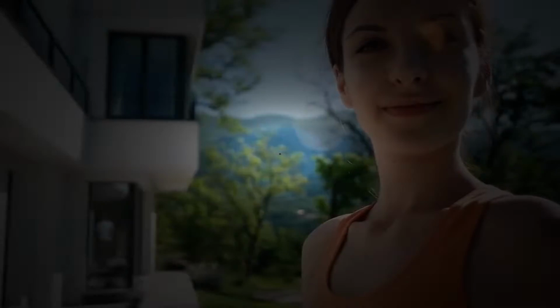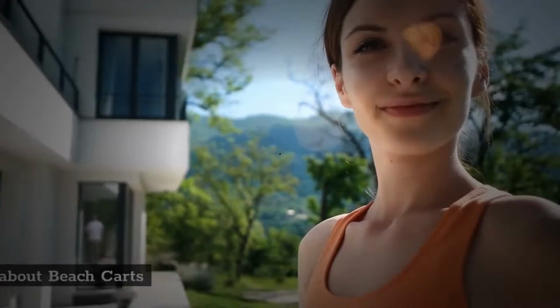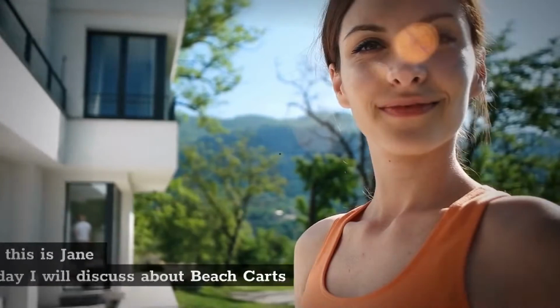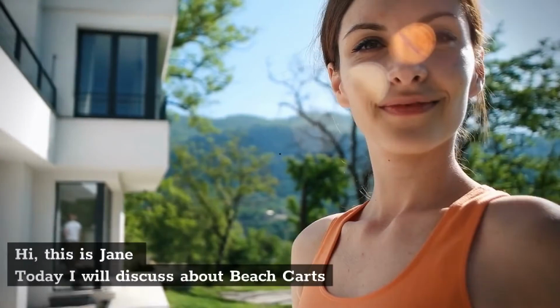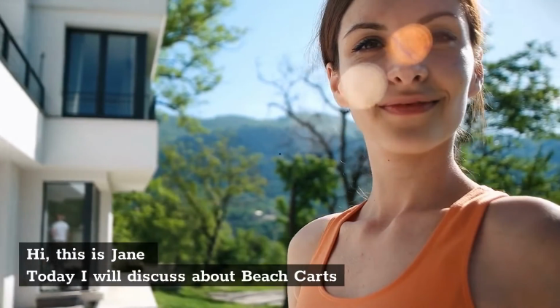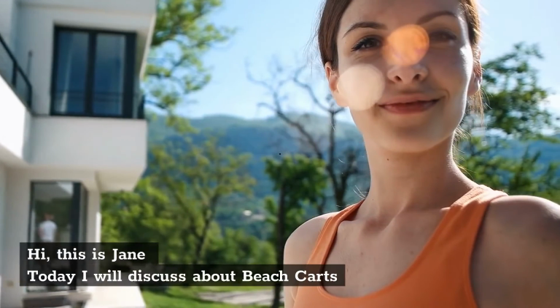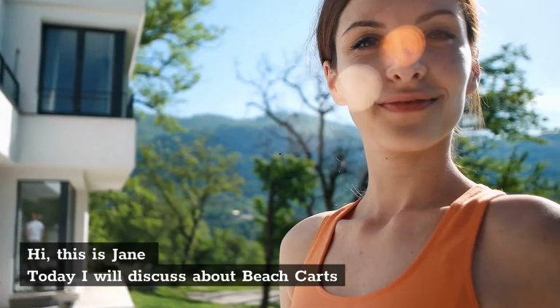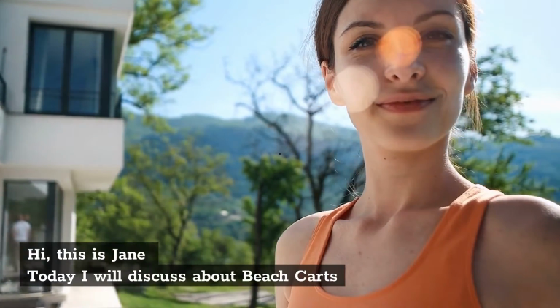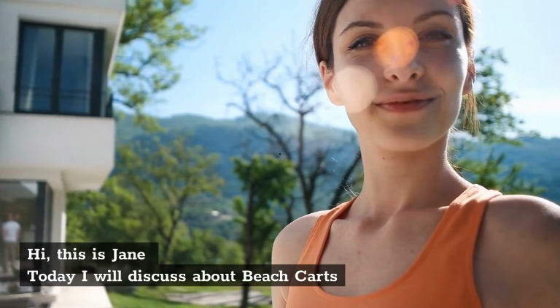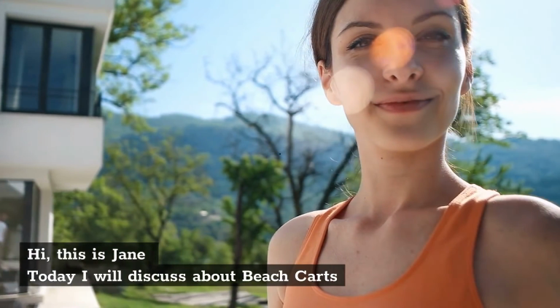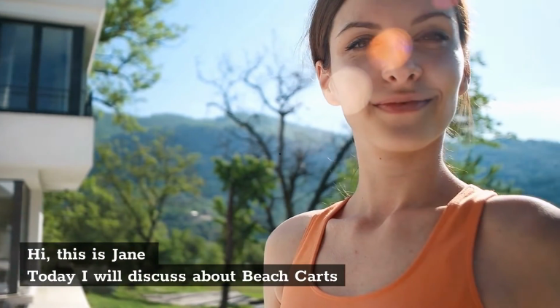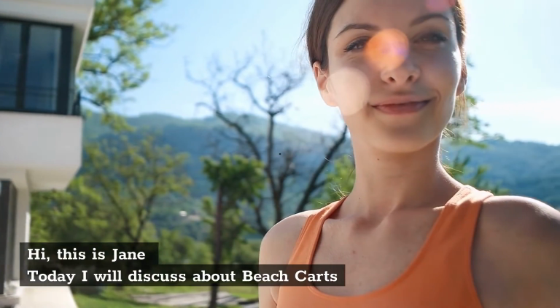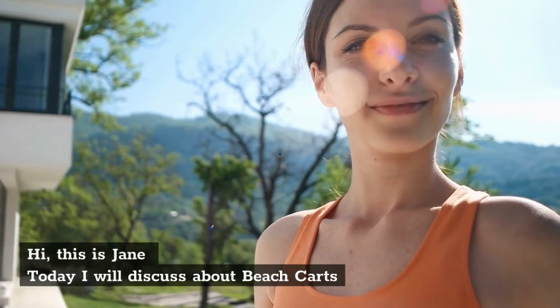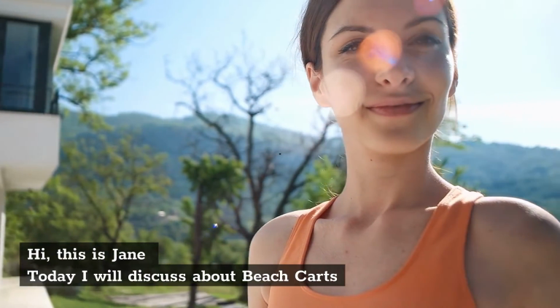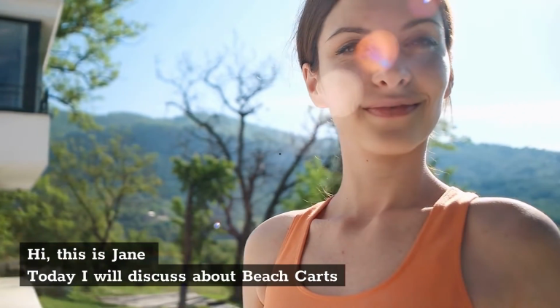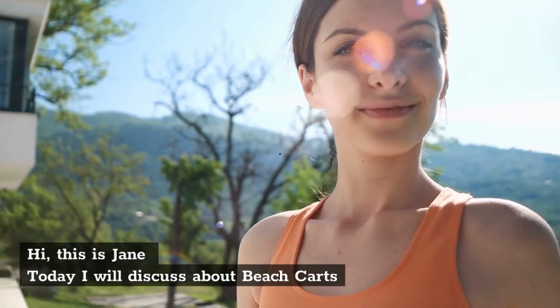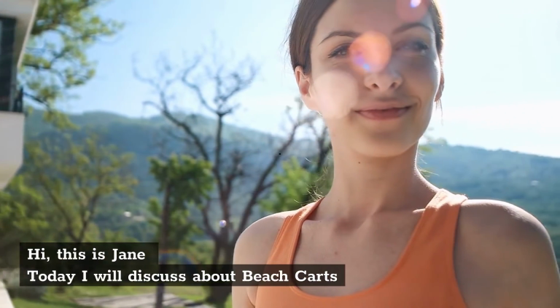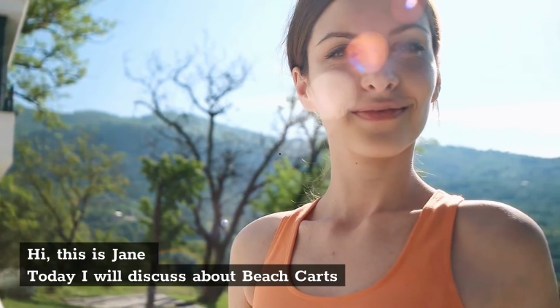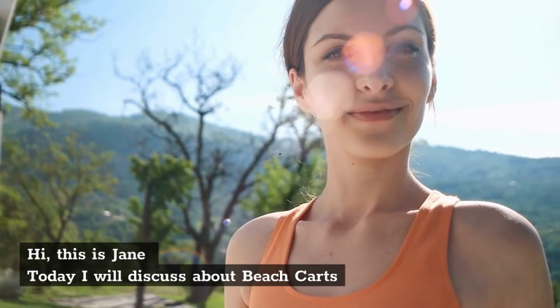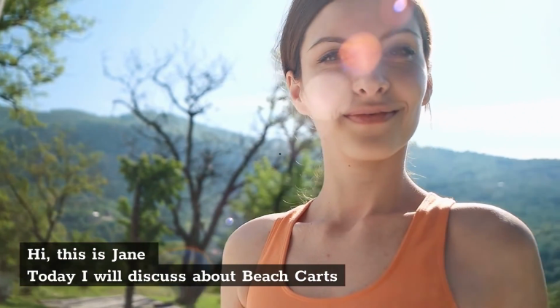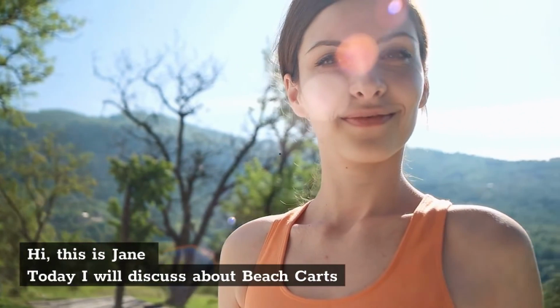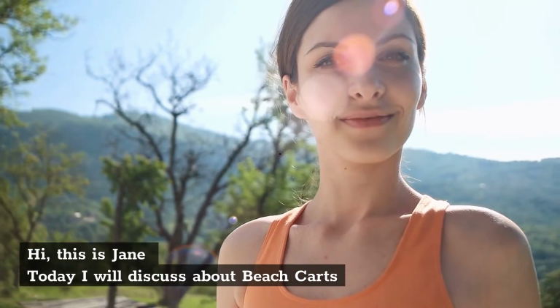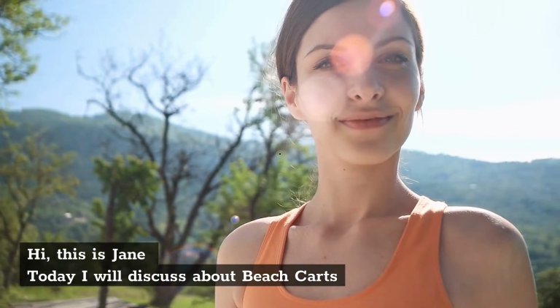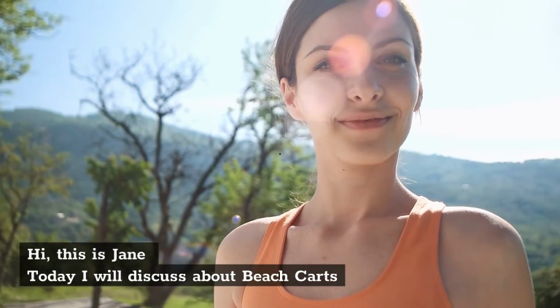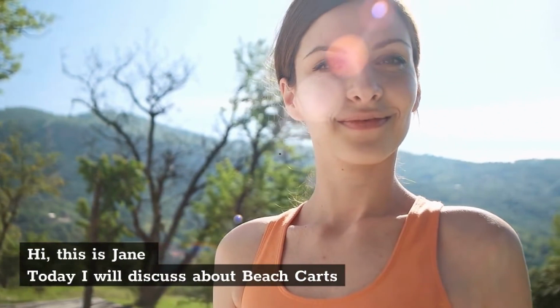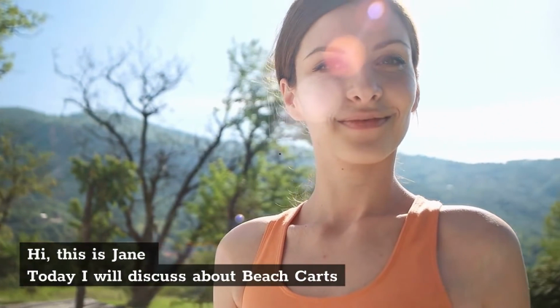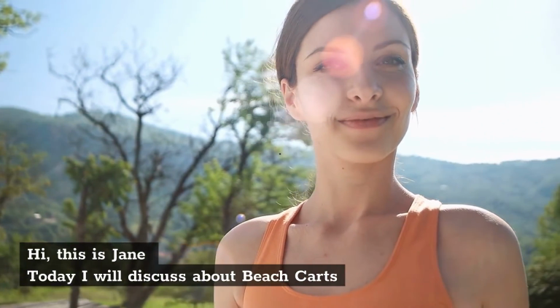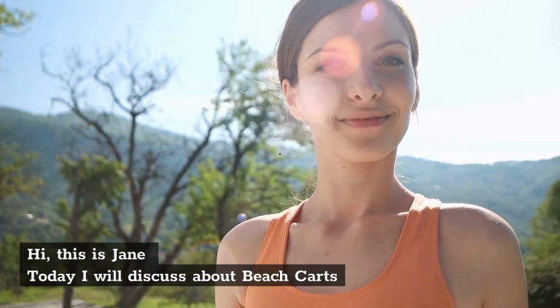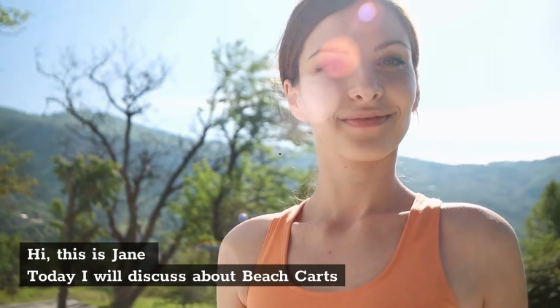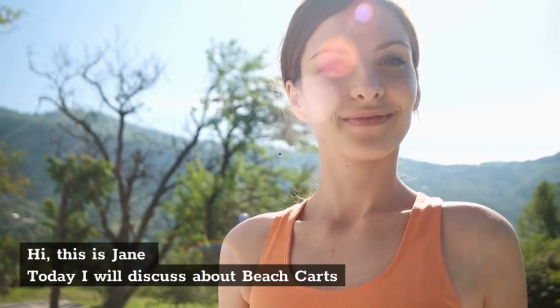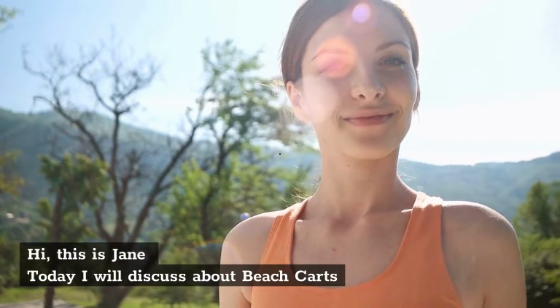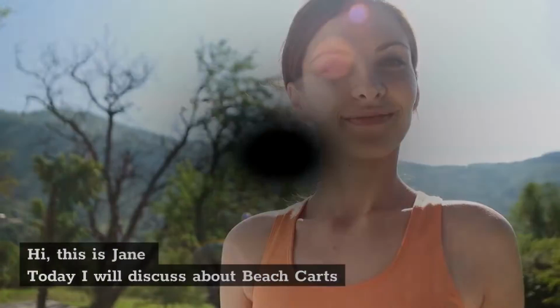Hi, this is Jane. Today I will discuss about beach carts.